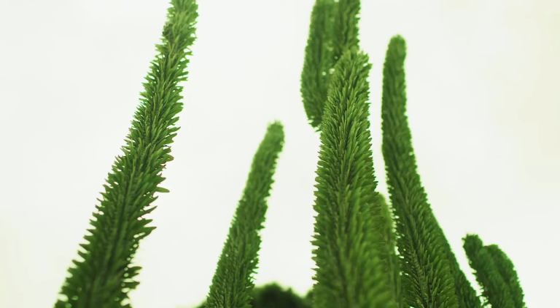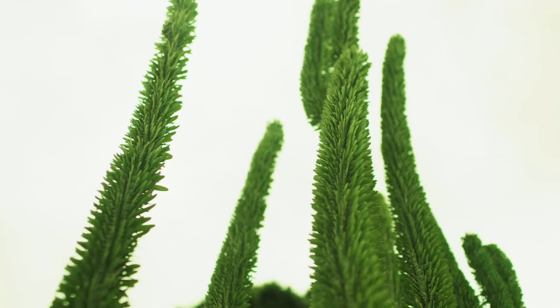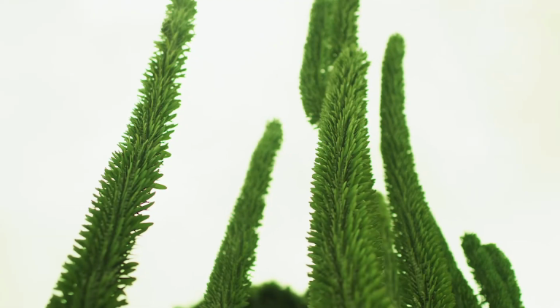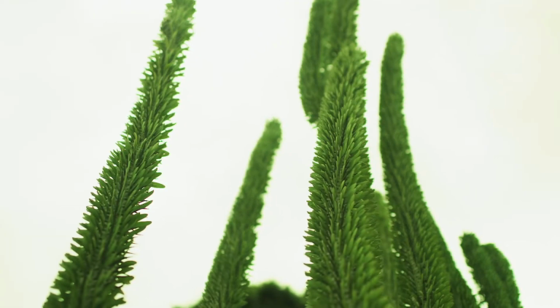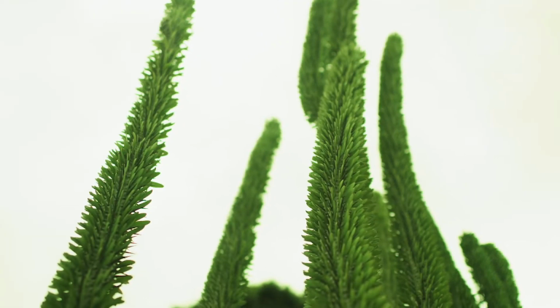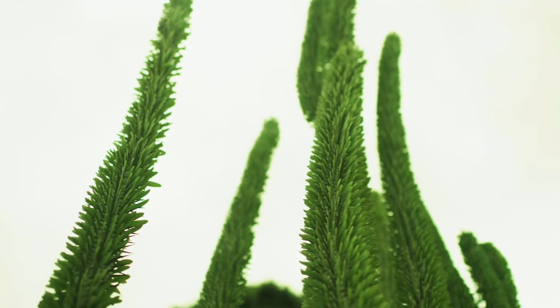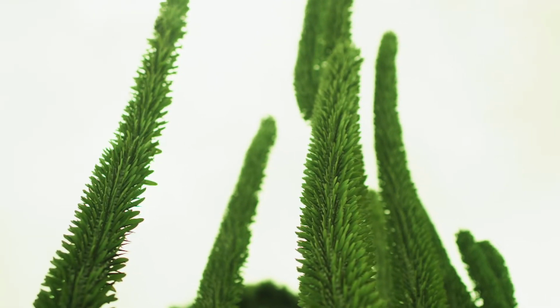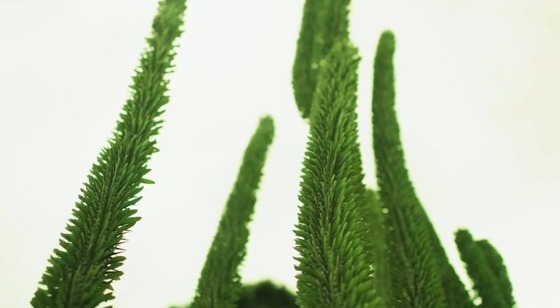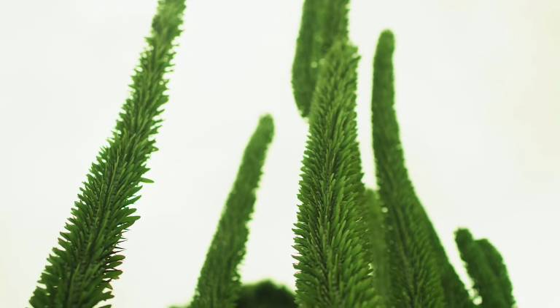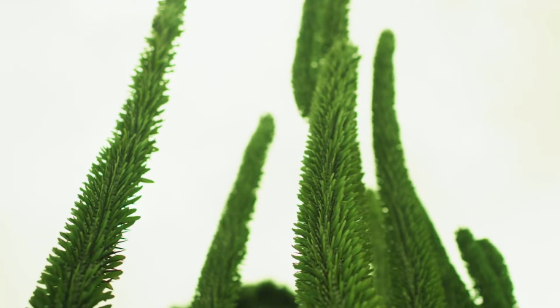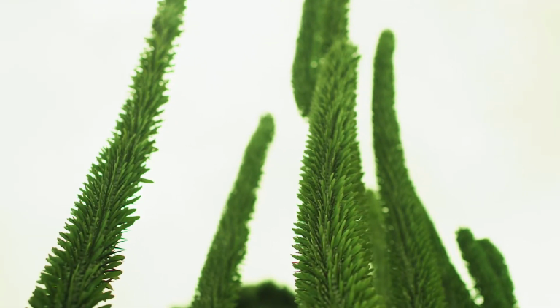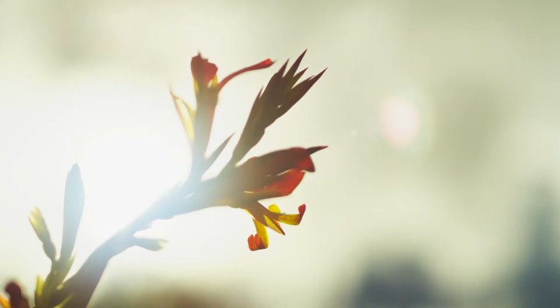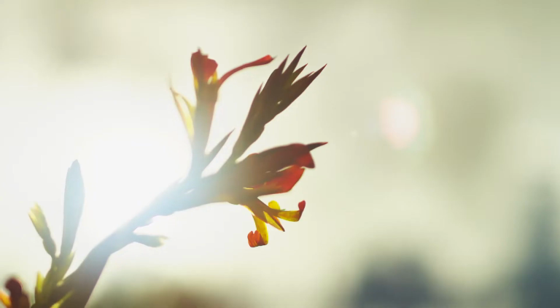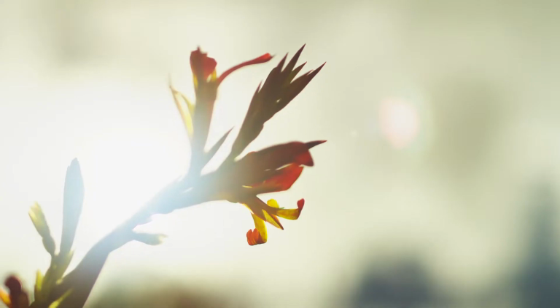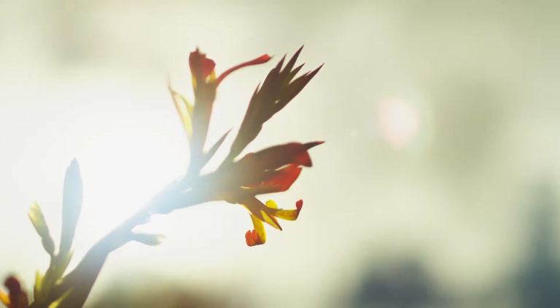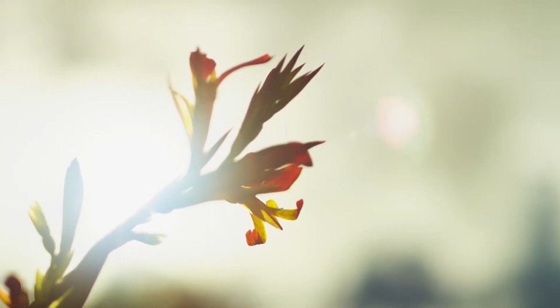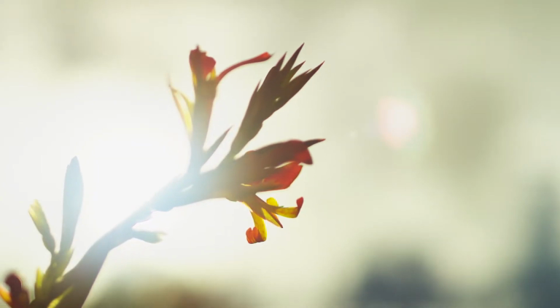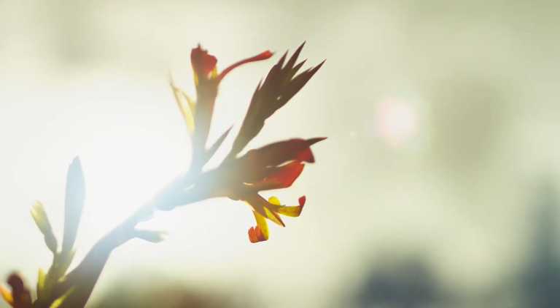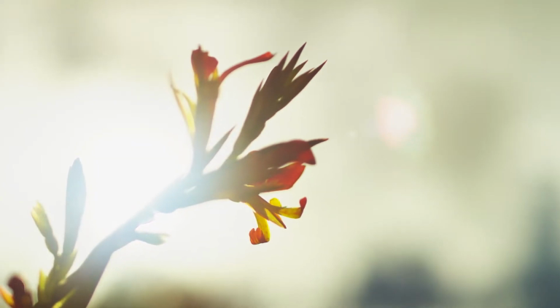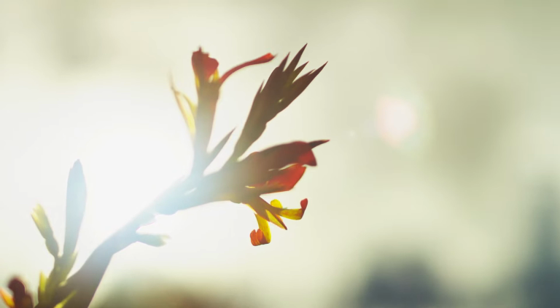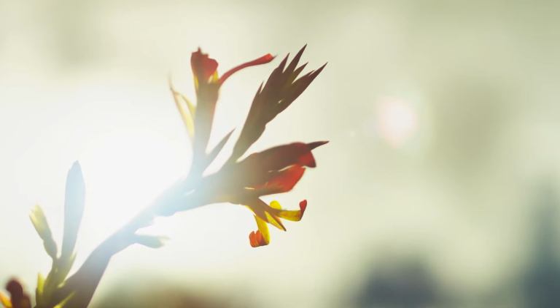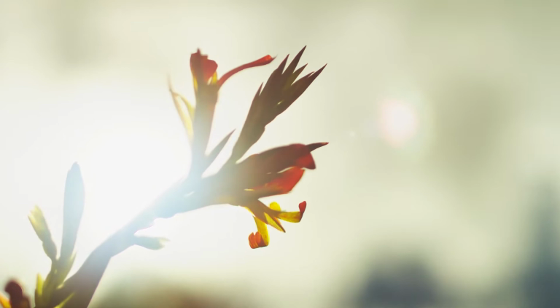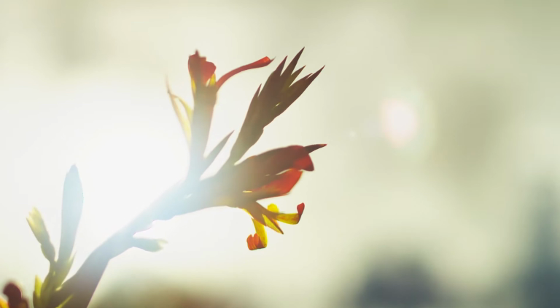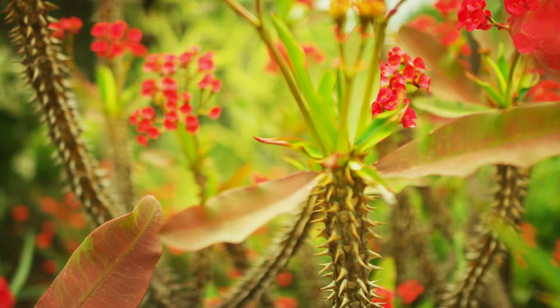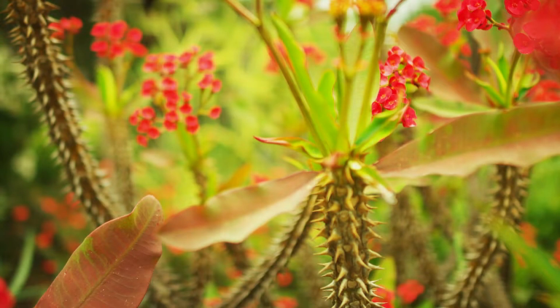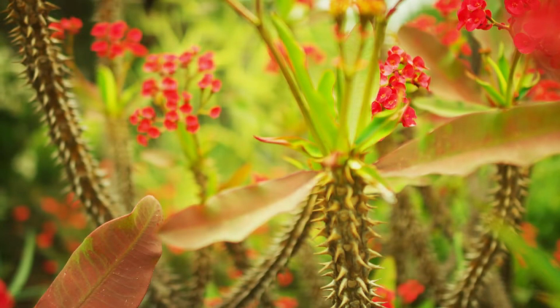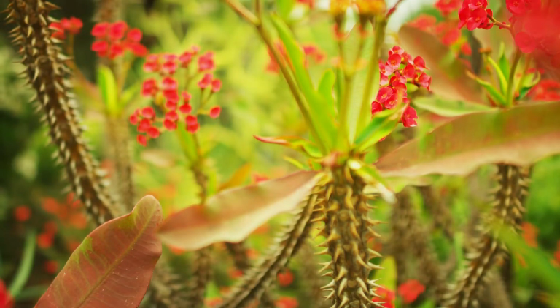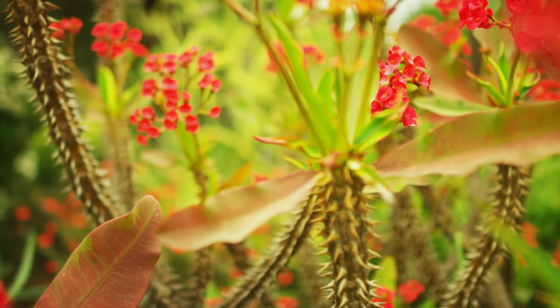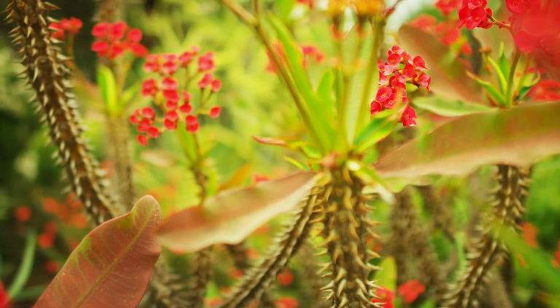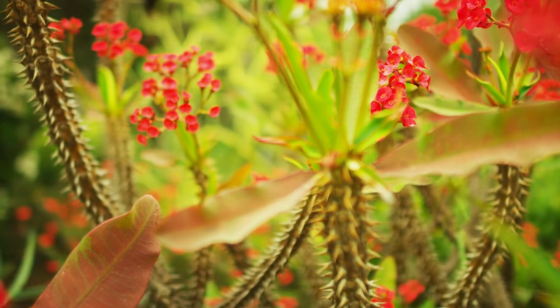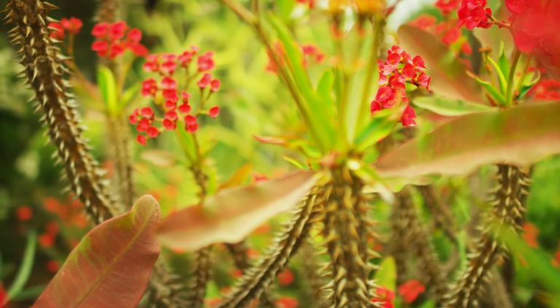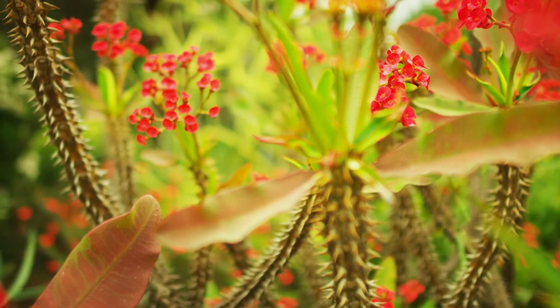There's all sorts of weird and wonderful plants in Australia that really don't get much airtime at all.